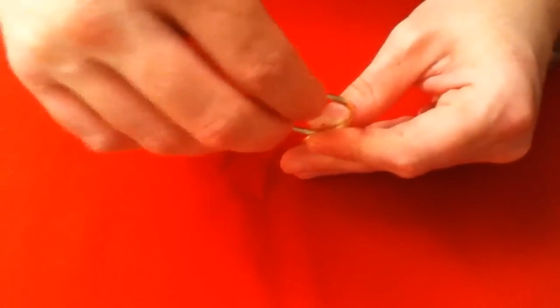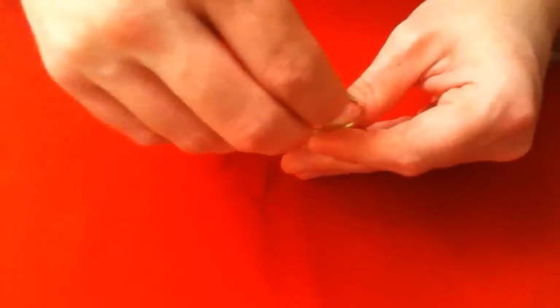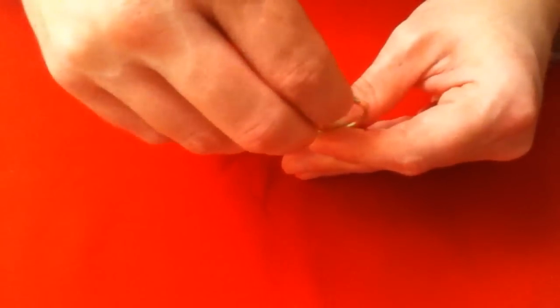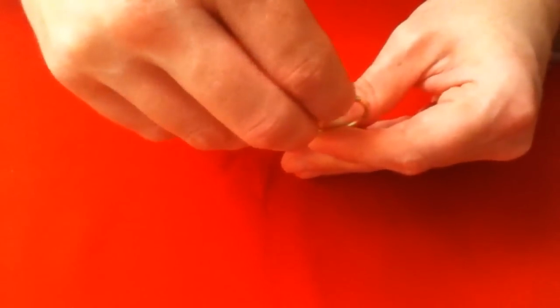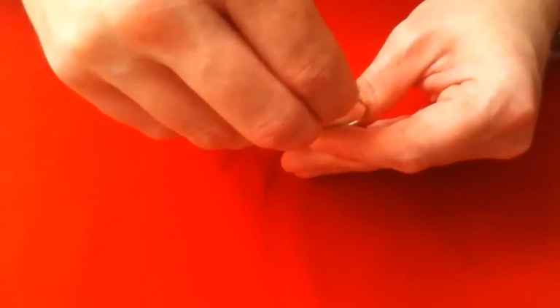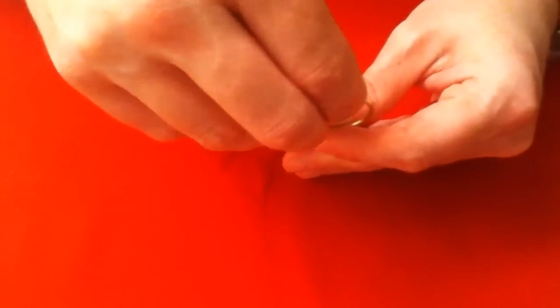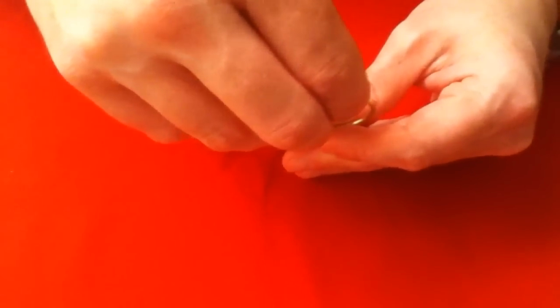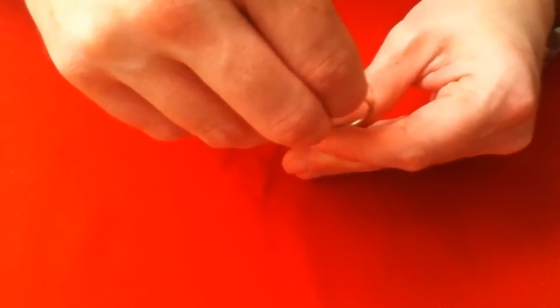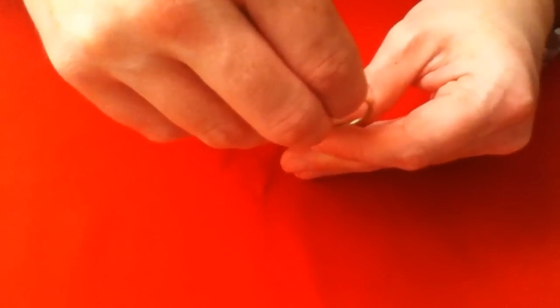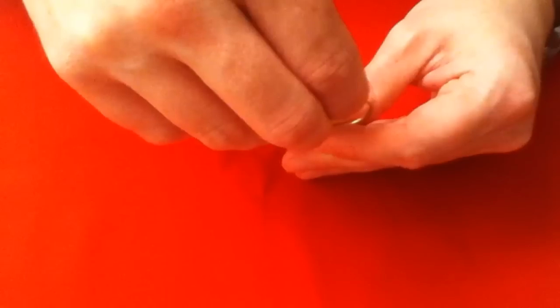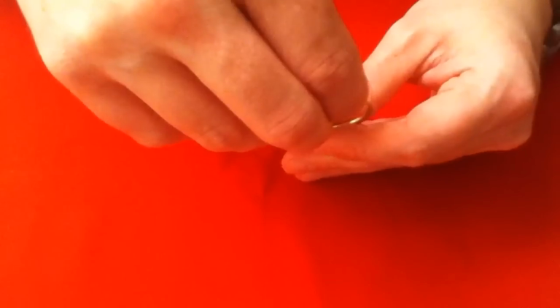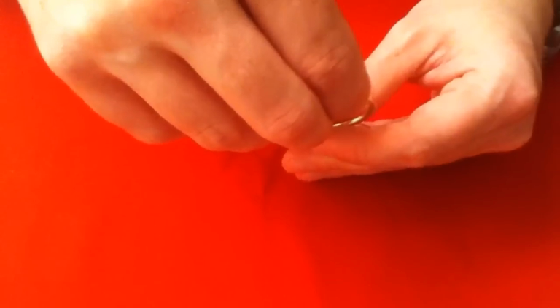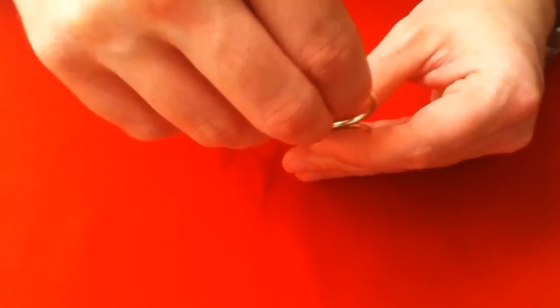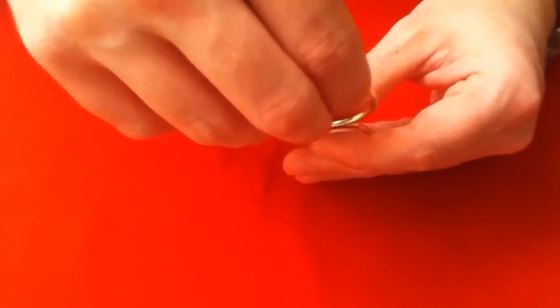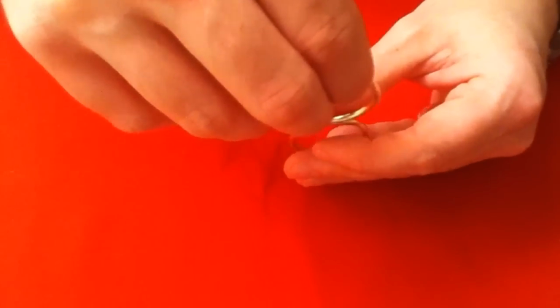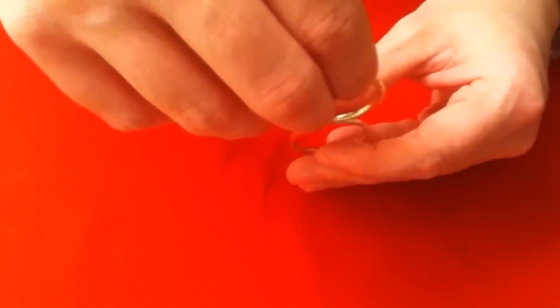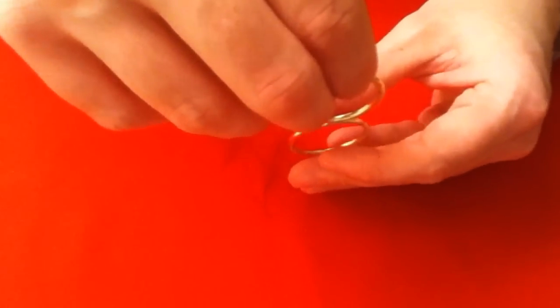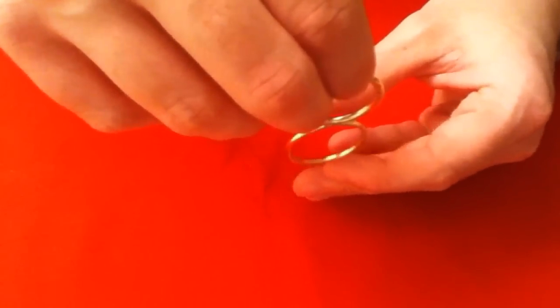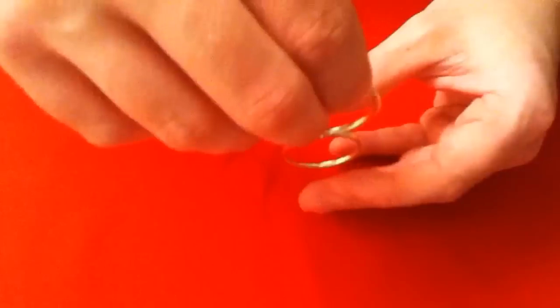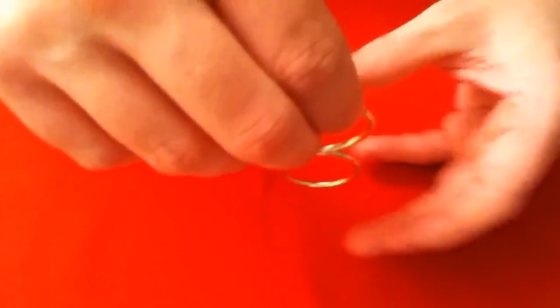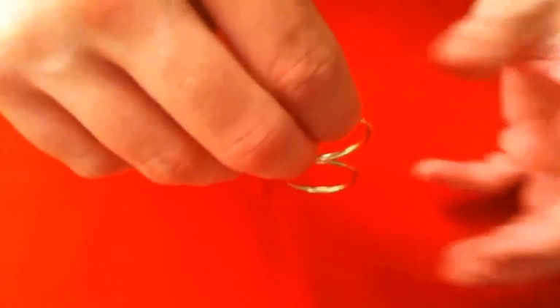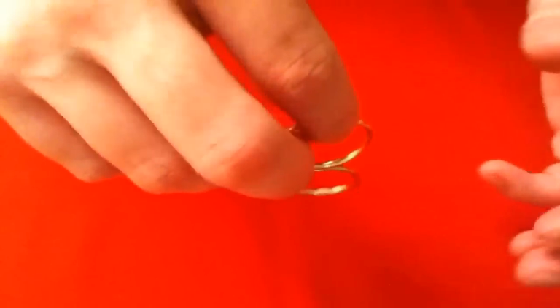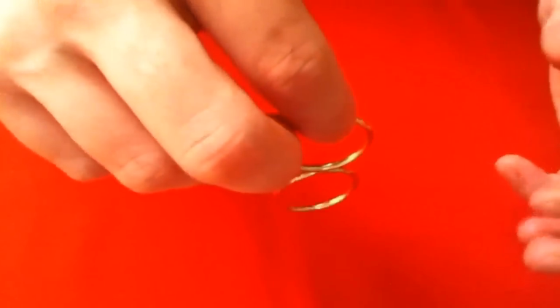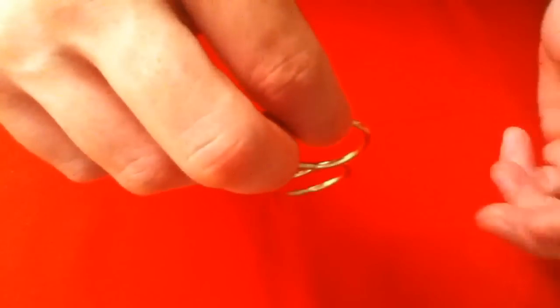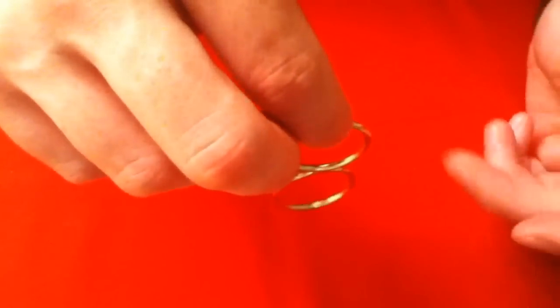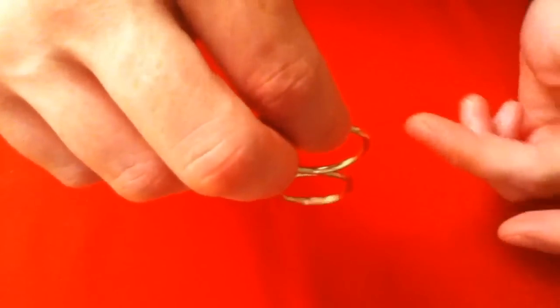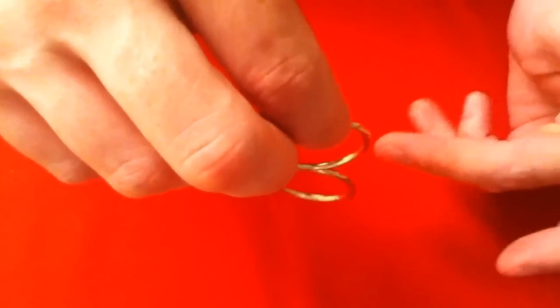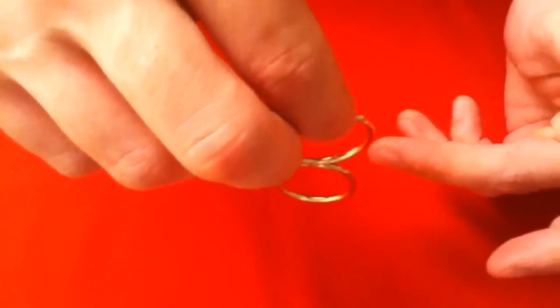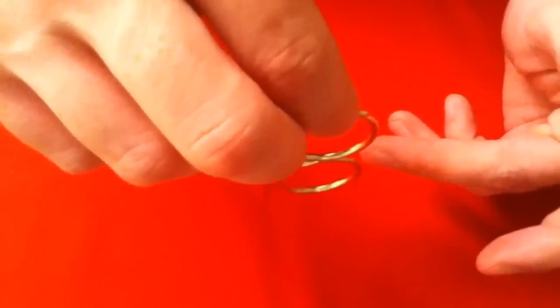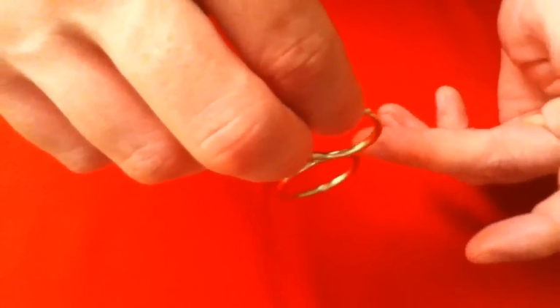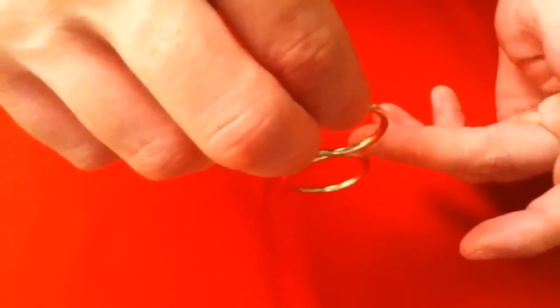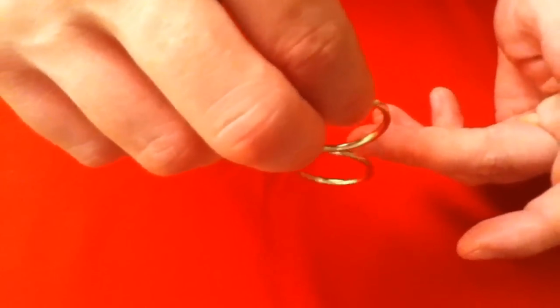Then I'll make the rings stick together. Once the rings are stuck together, you can even give them a spin.